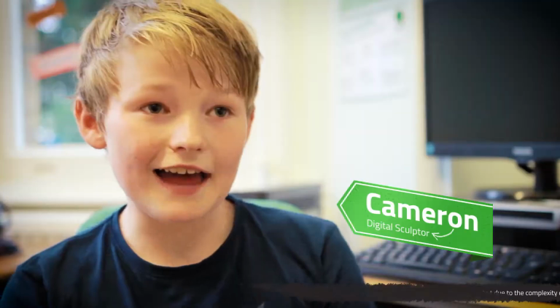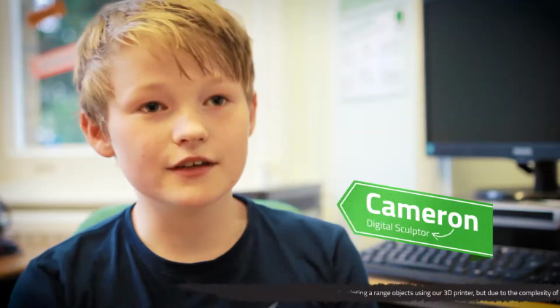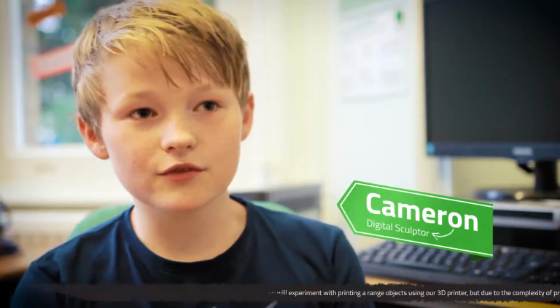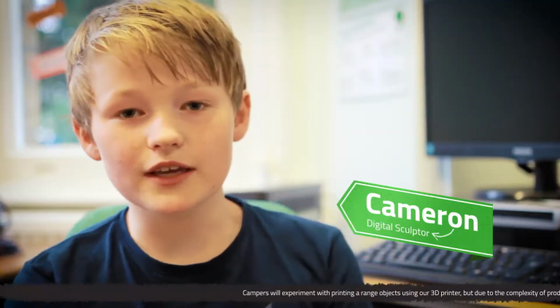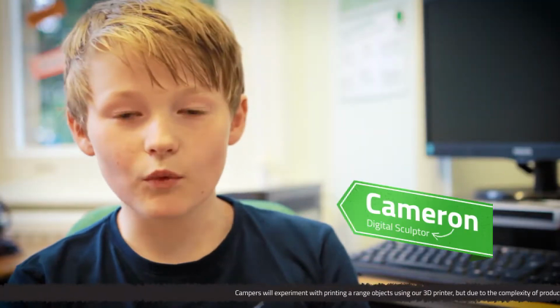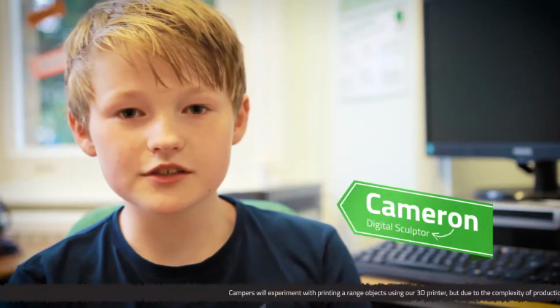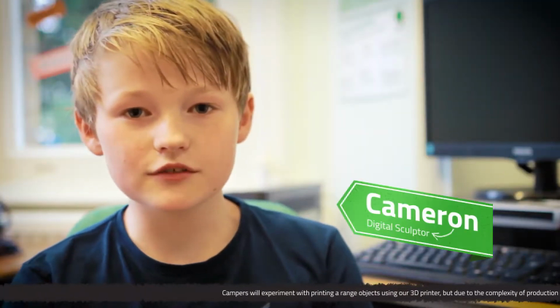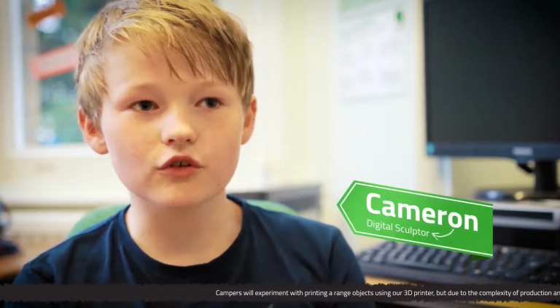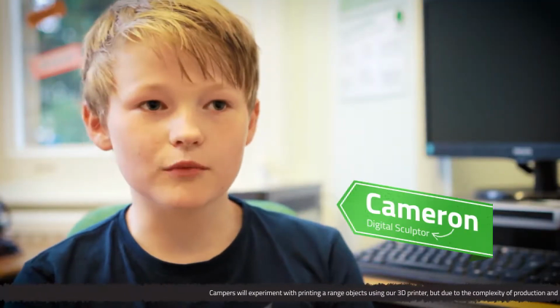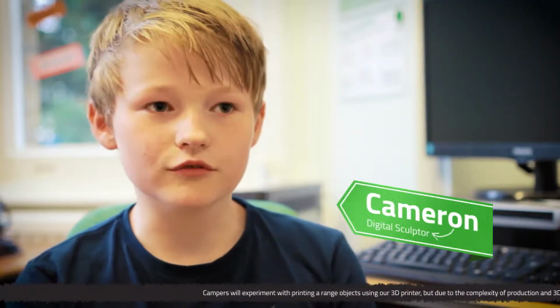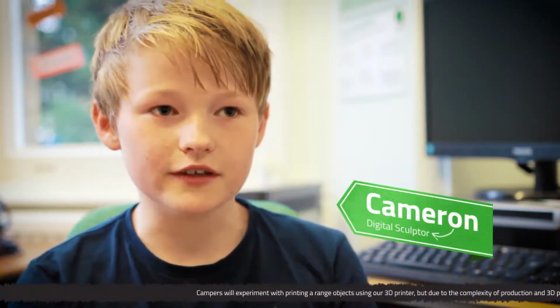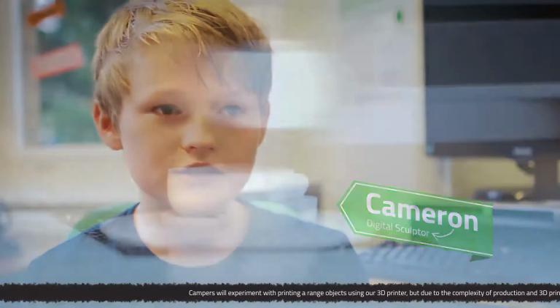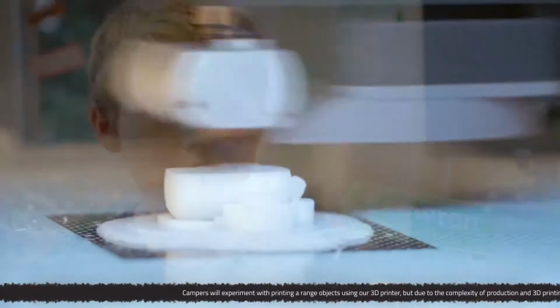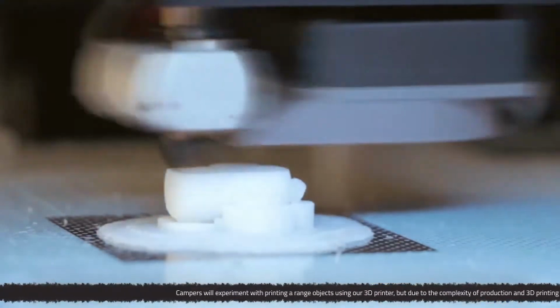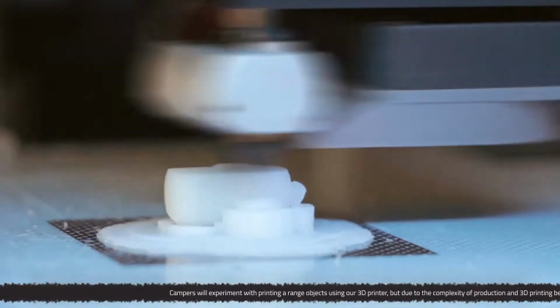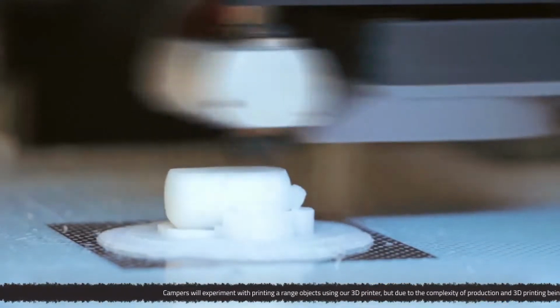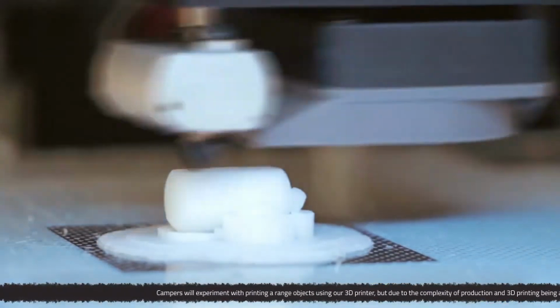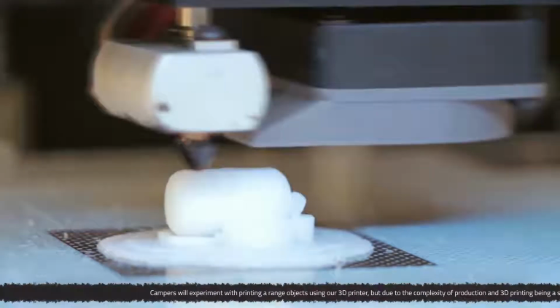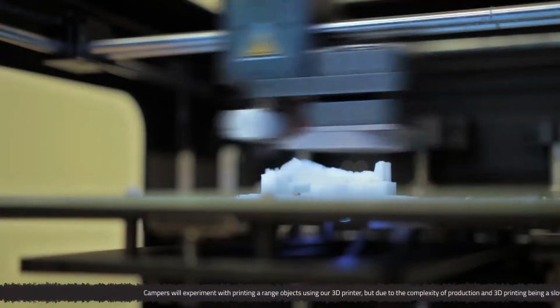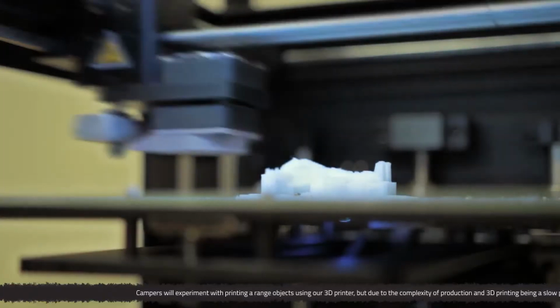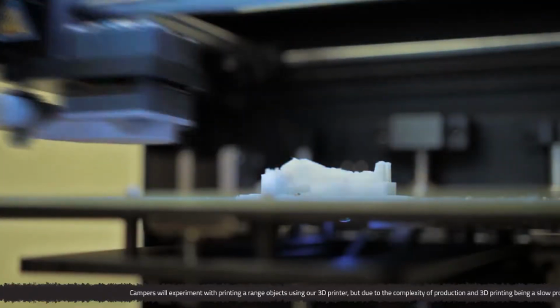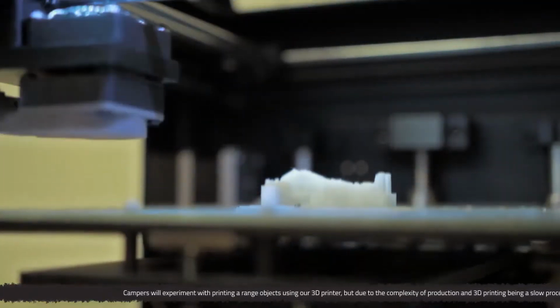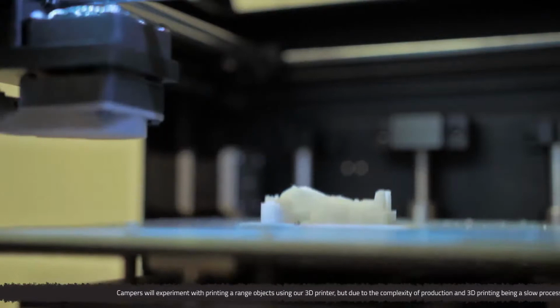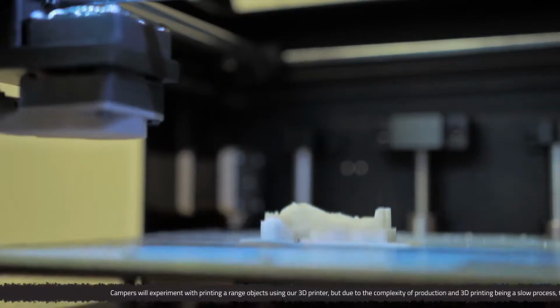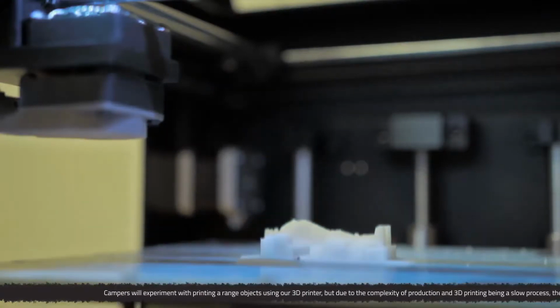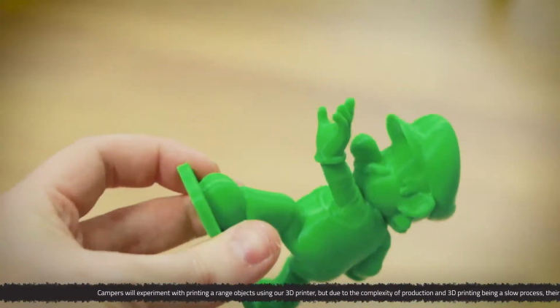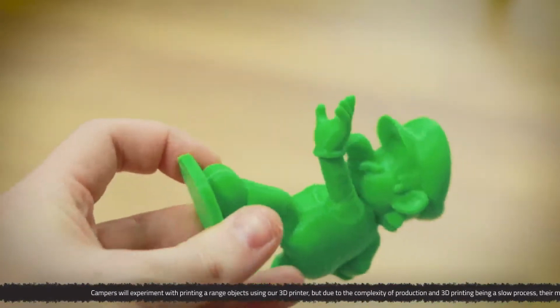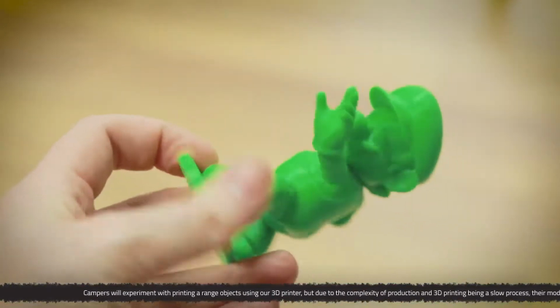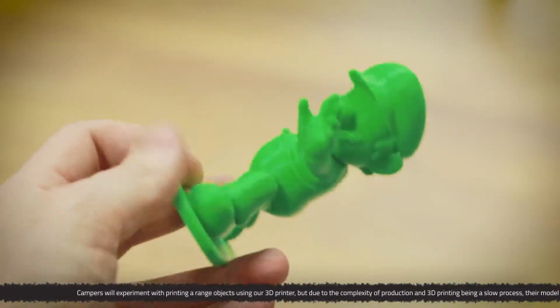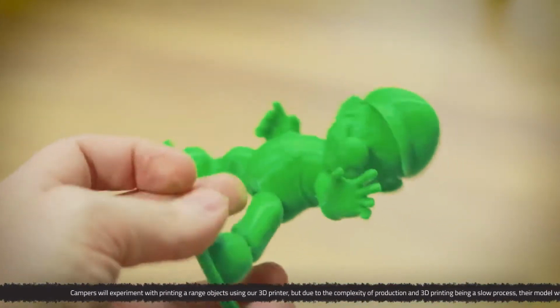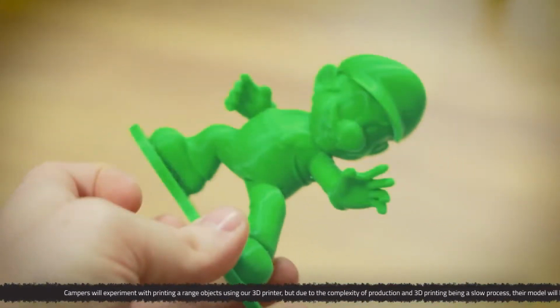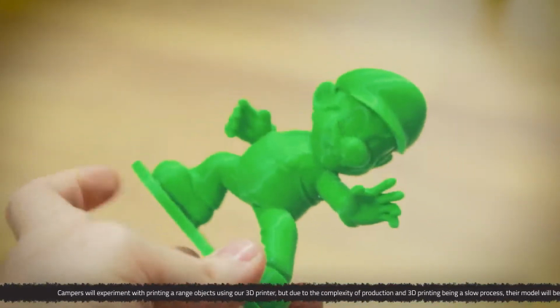At the end of the week, once you've got your model finished, you get the chance to print your 3D model and take it home, which is really cool.